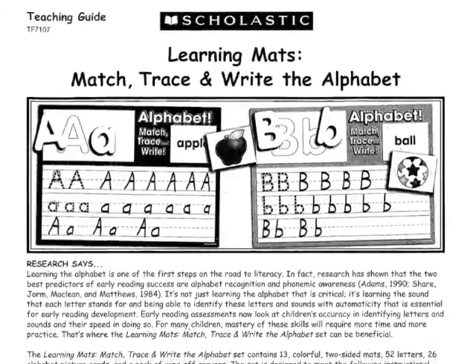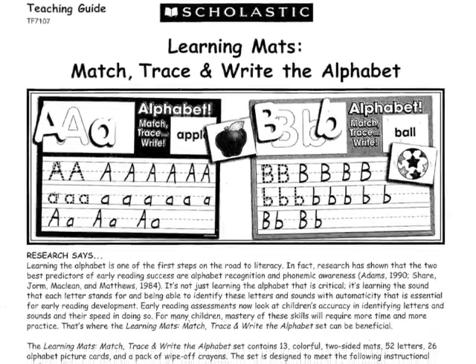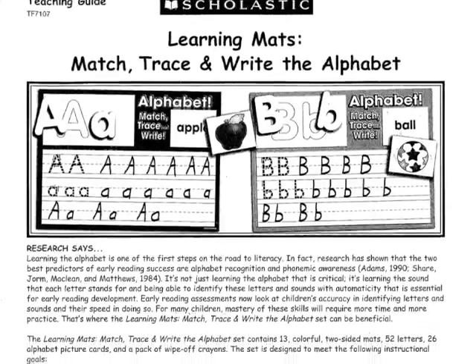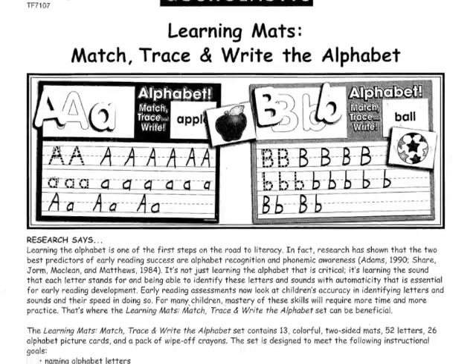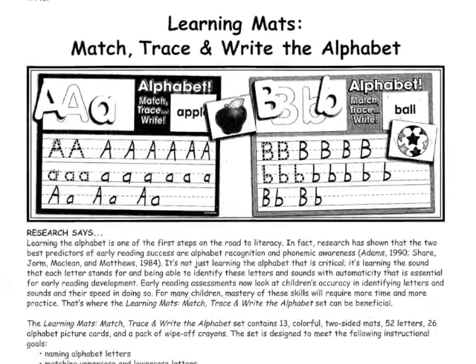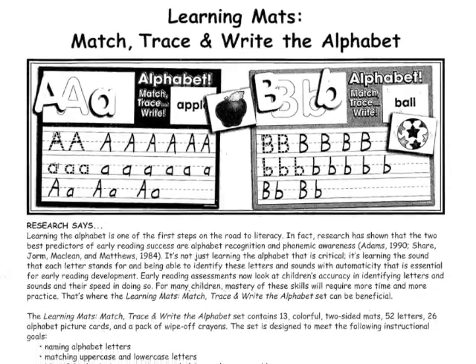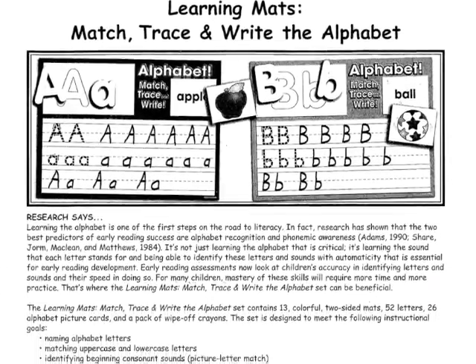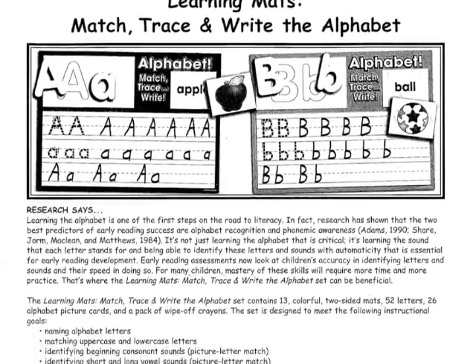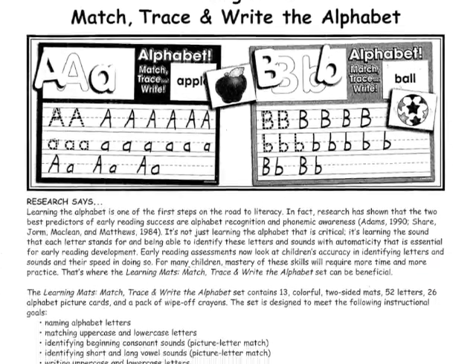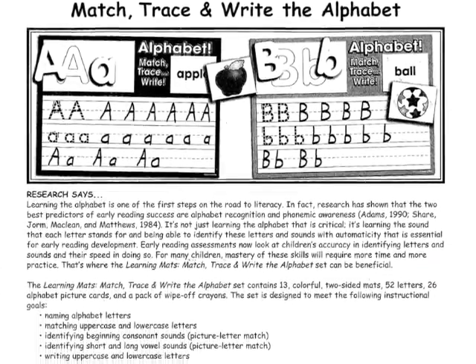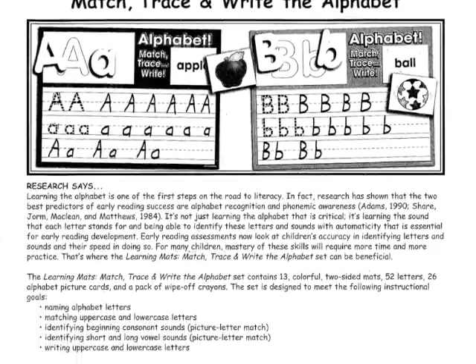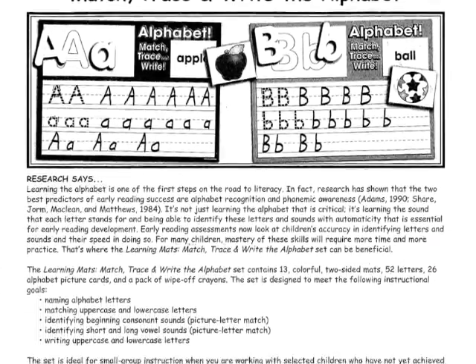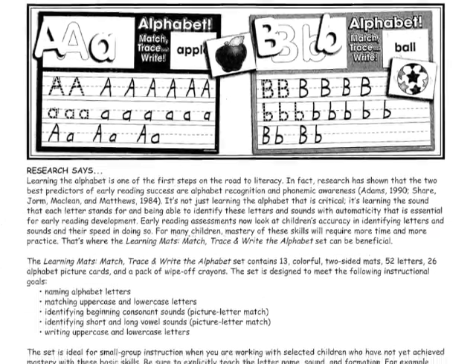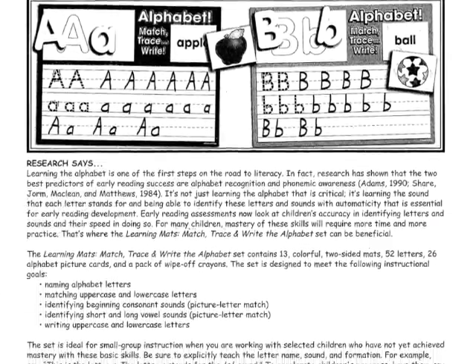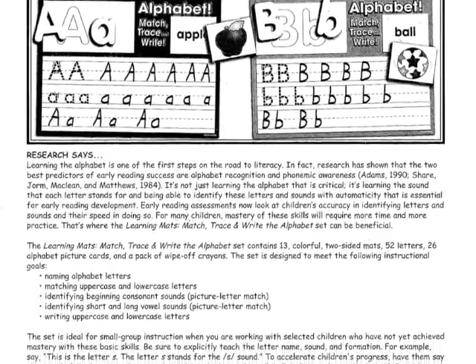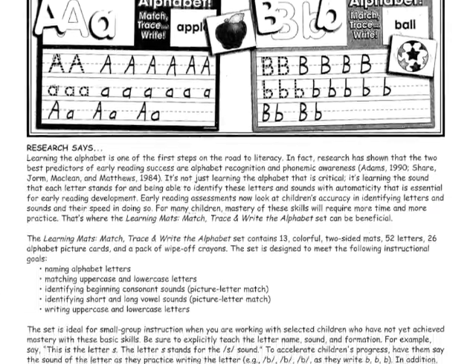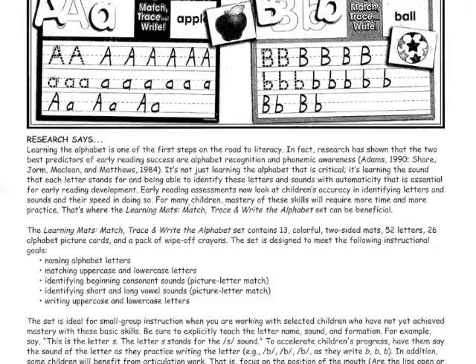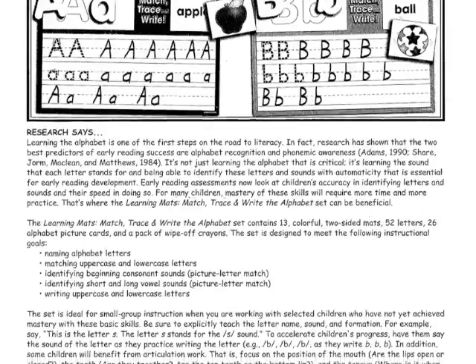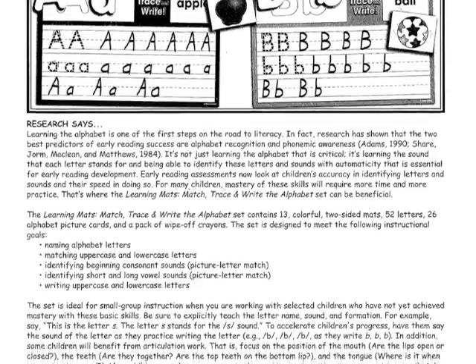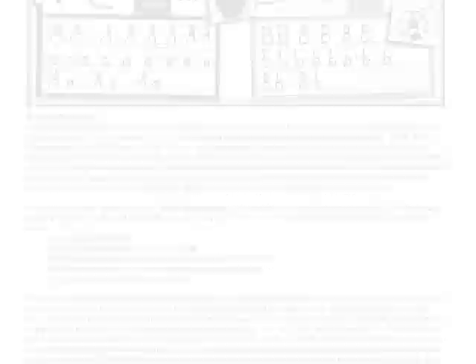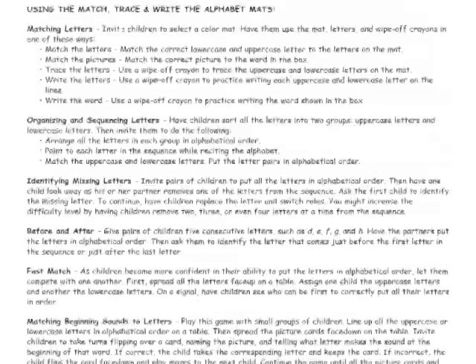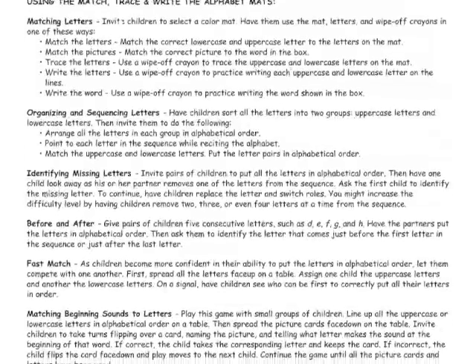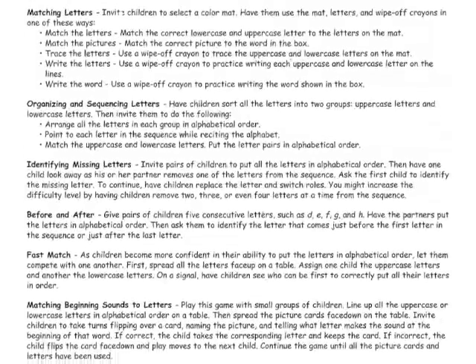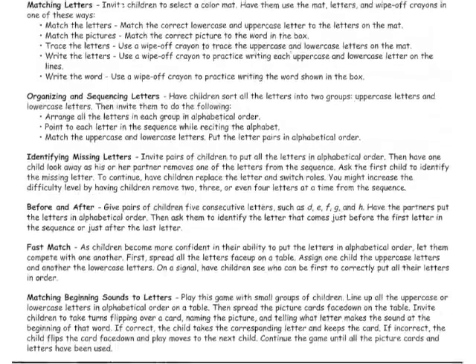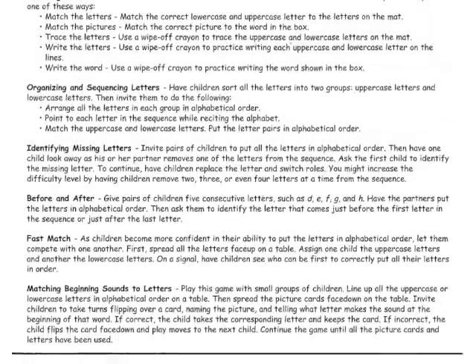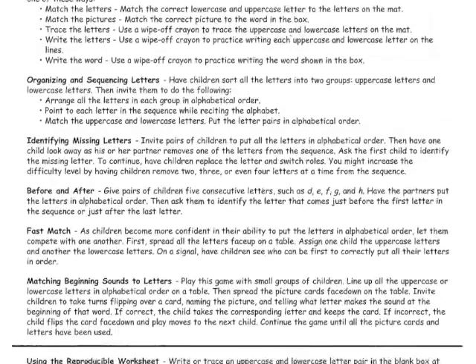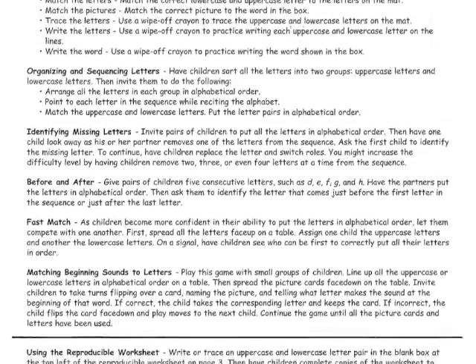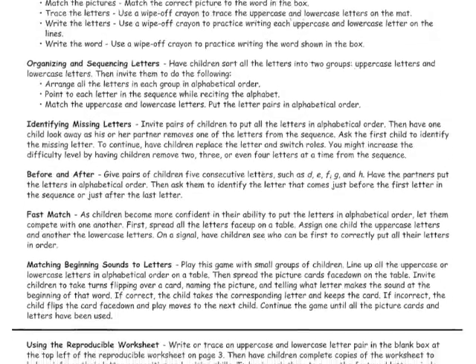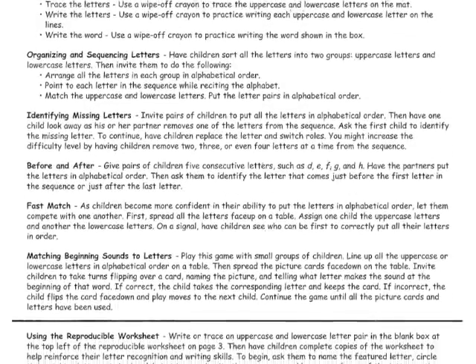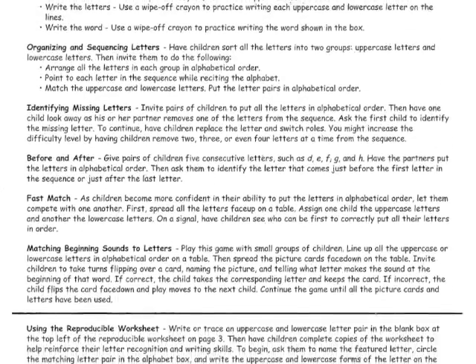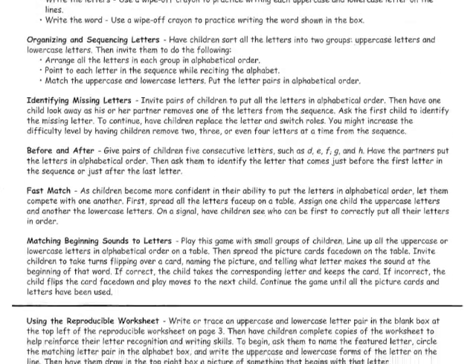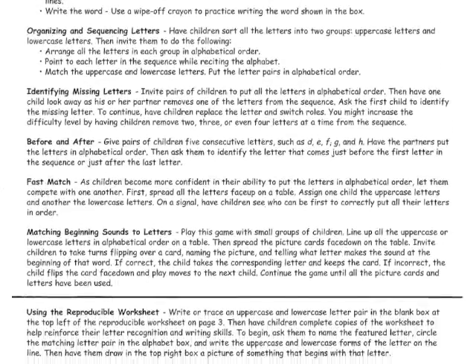Included is a teaching guide detailing a variety of ways to use the puzzle pieces, including games and extension activities.